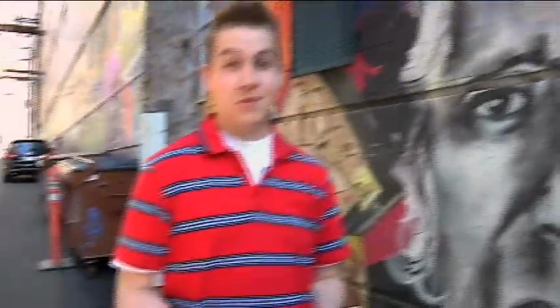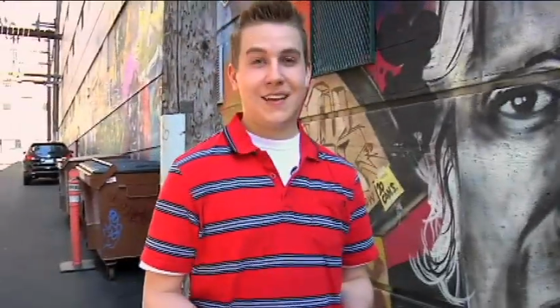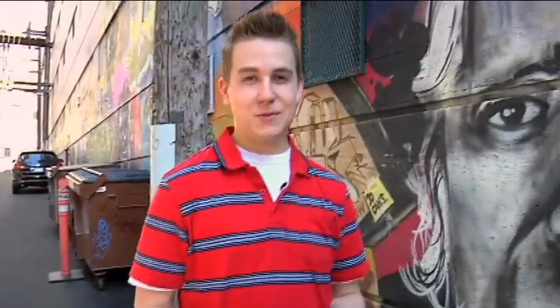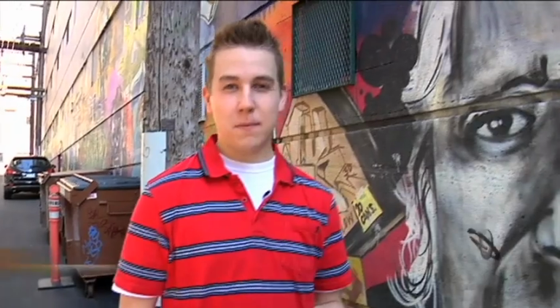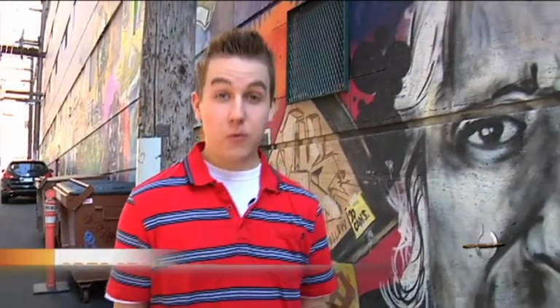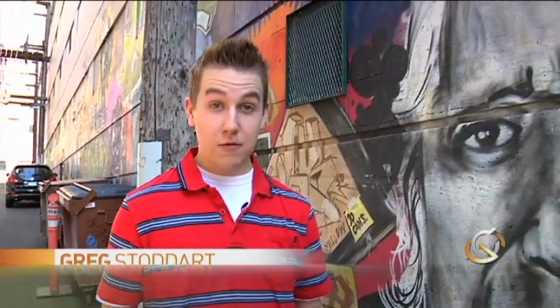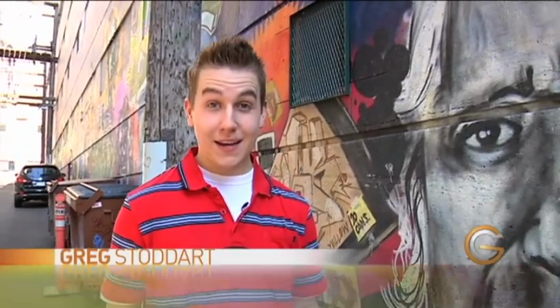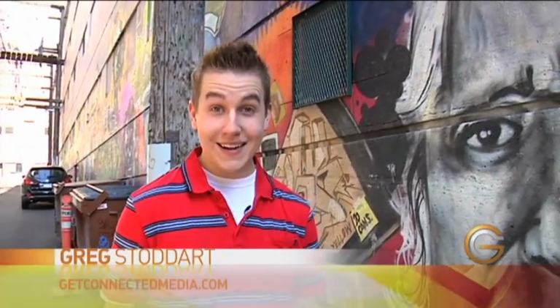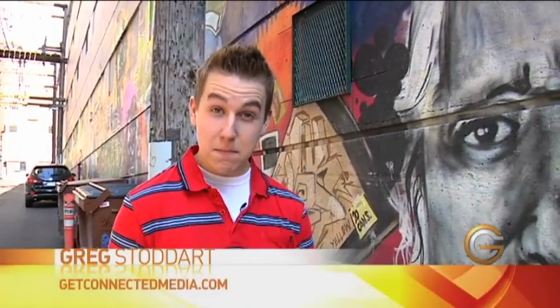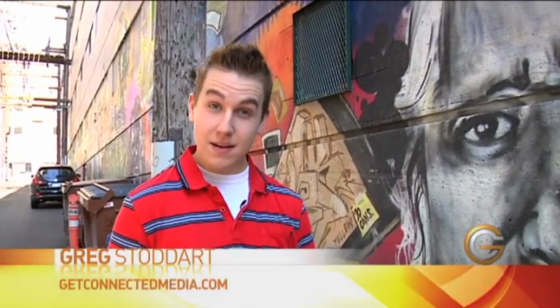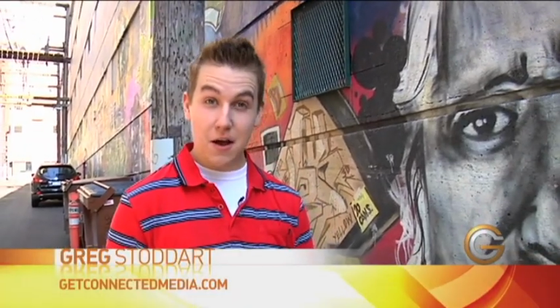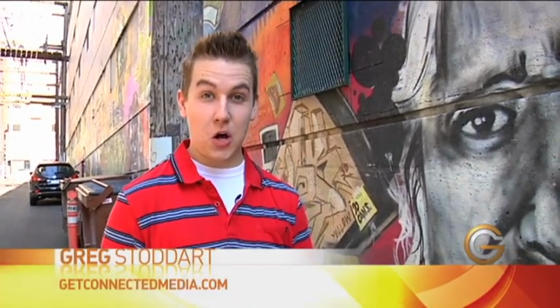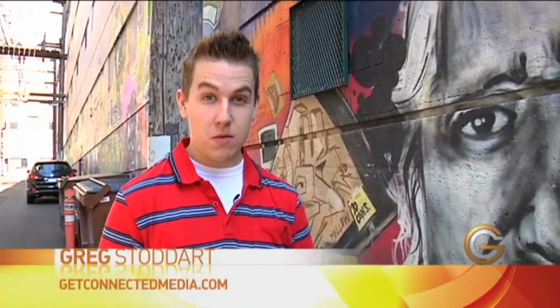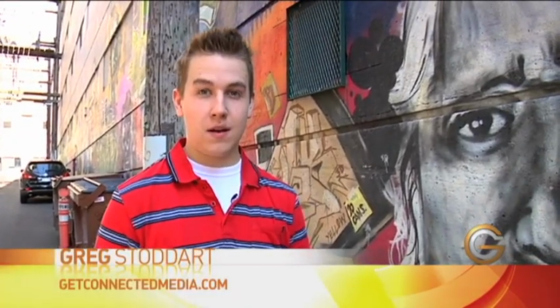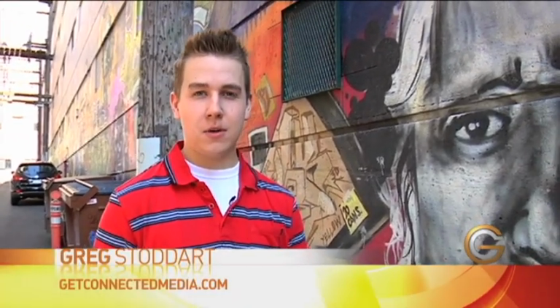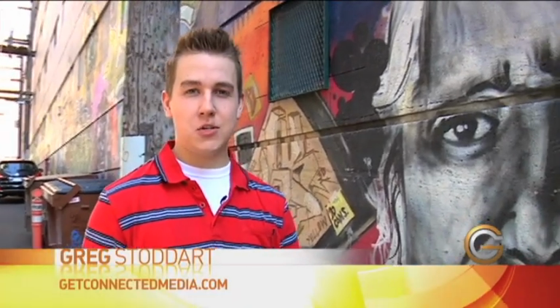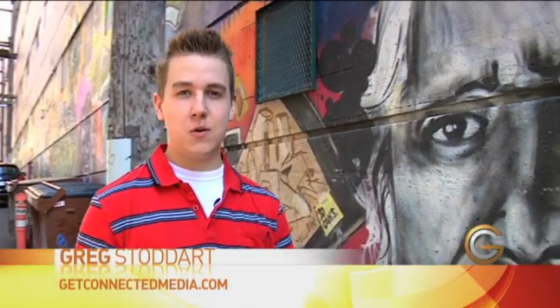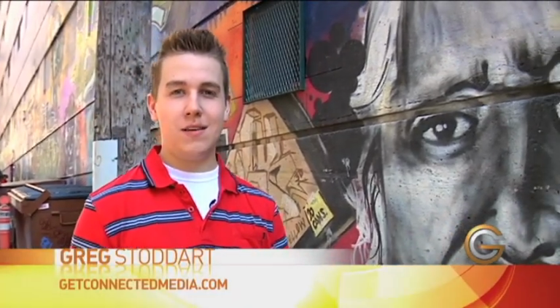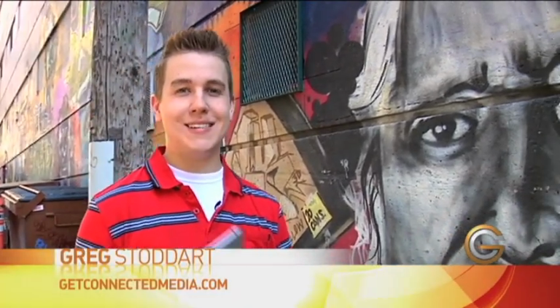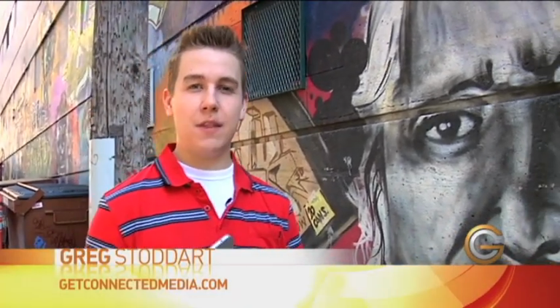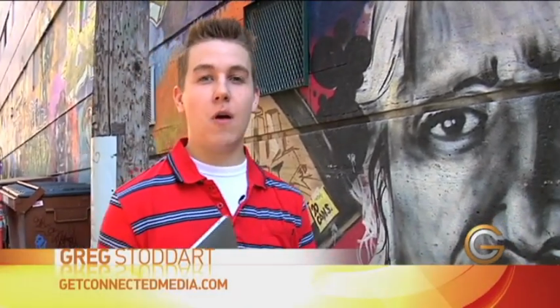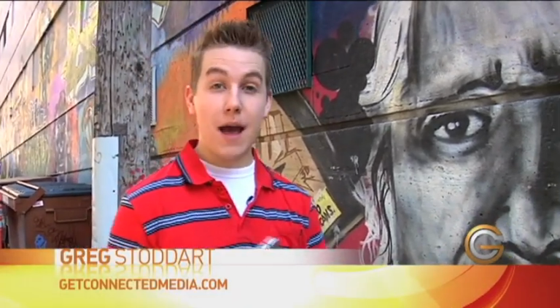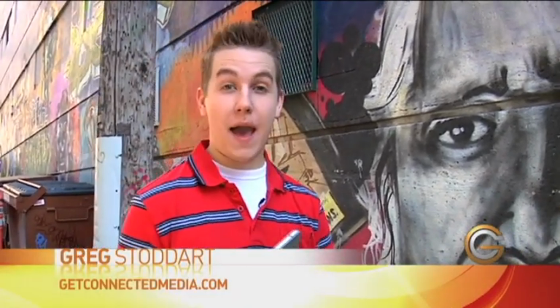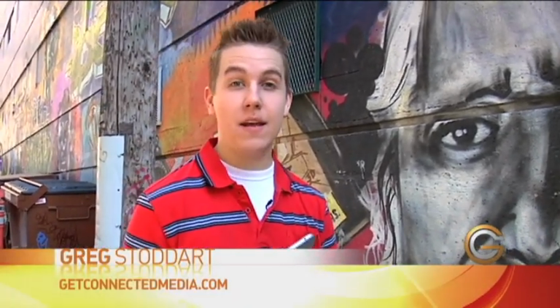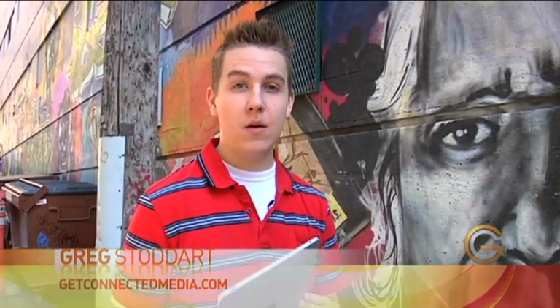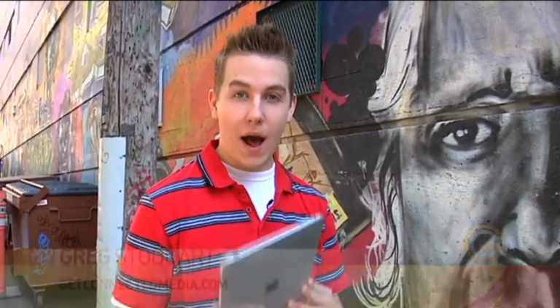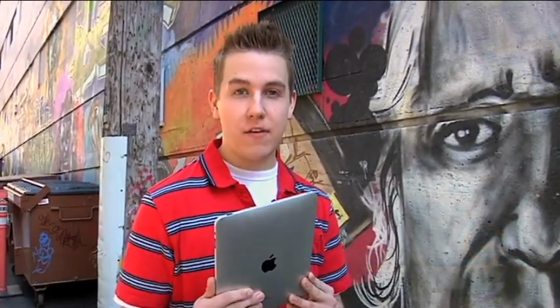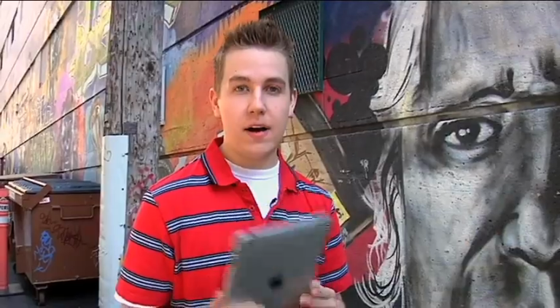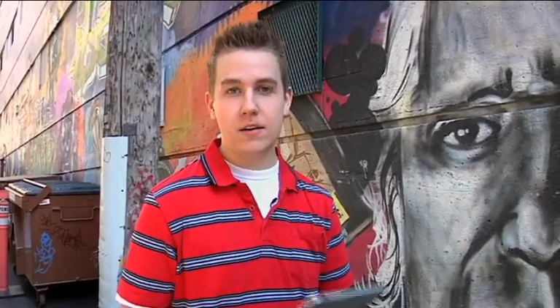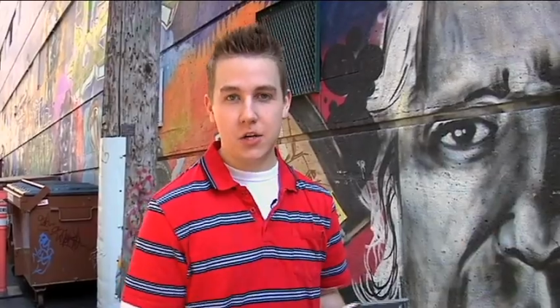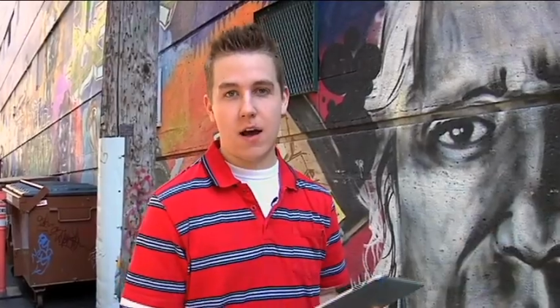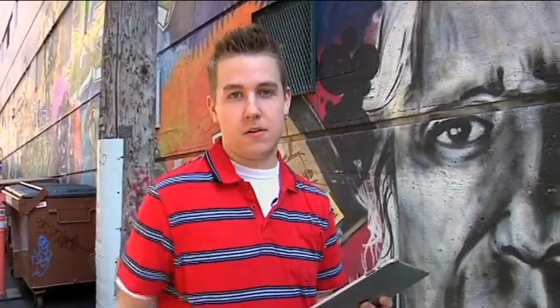Hey guys, what's up? I'm Greg from GetConnectedMedia.com and I'm going to show you how you can tether your iPad Wi-Fi to your iPhone.